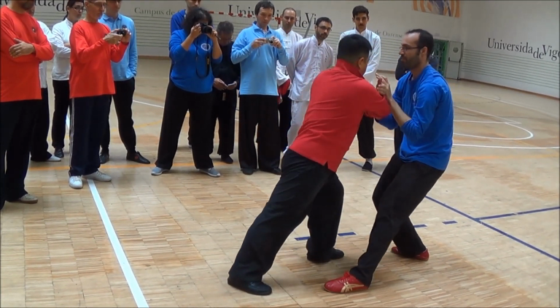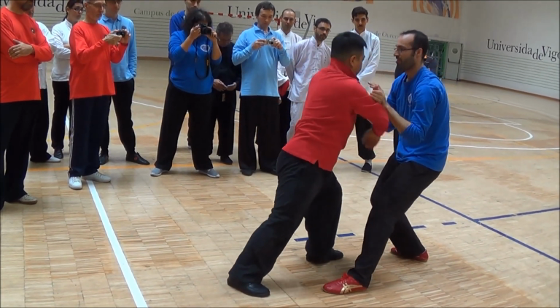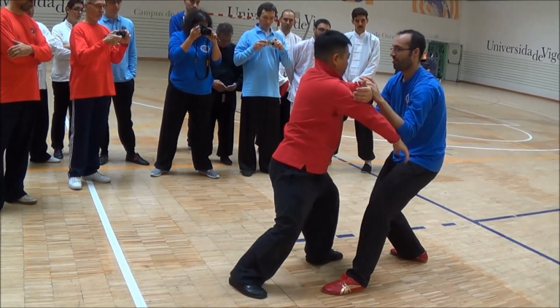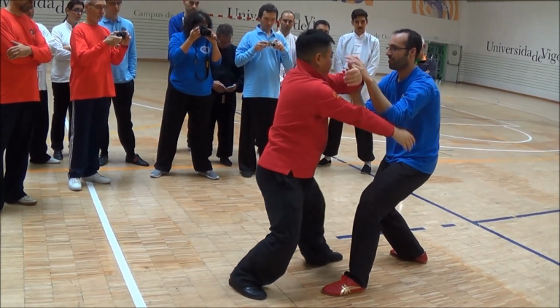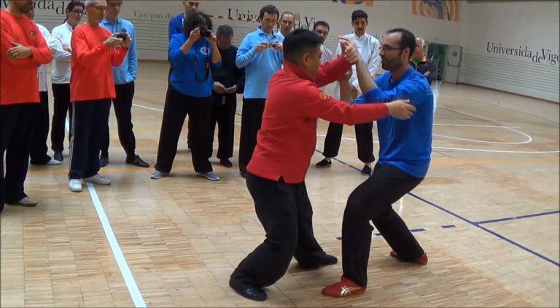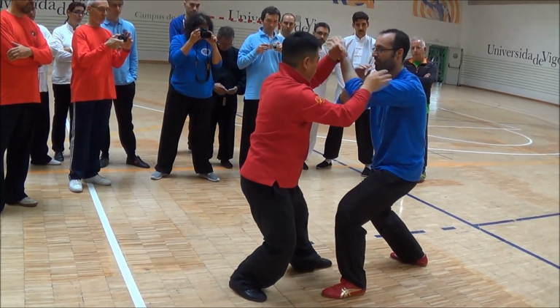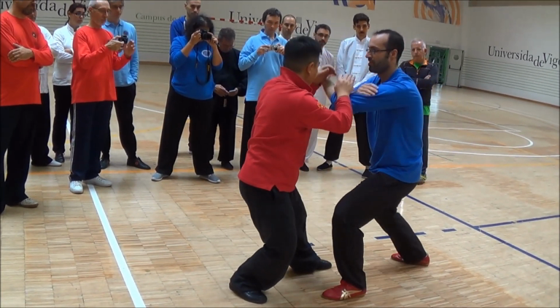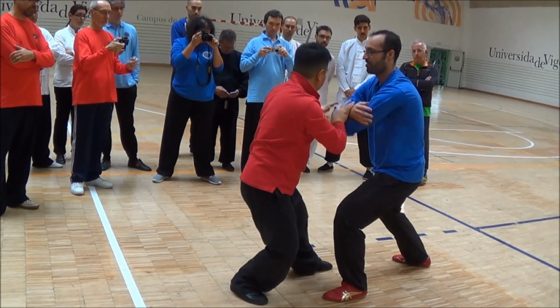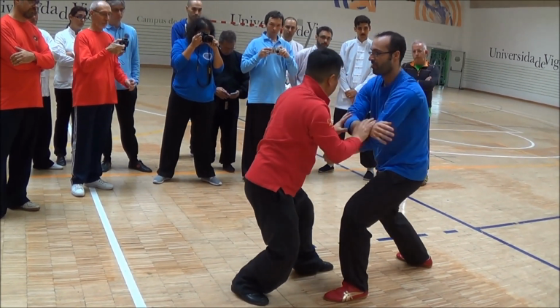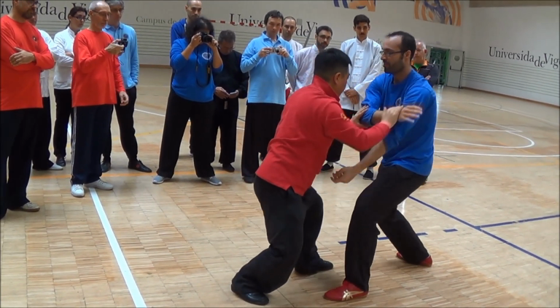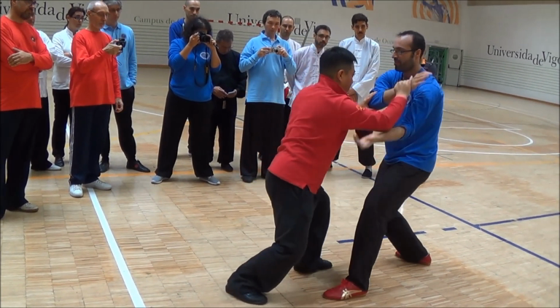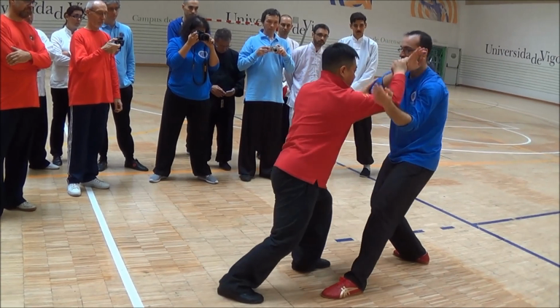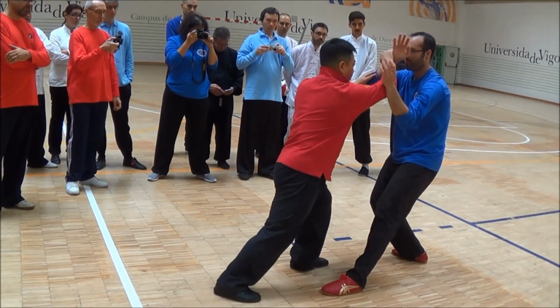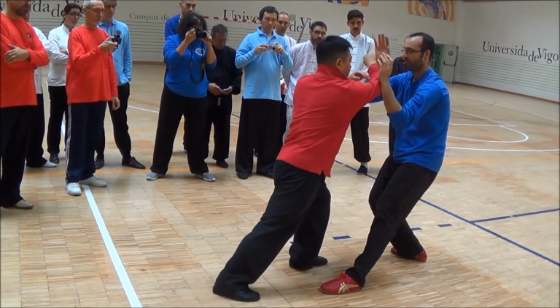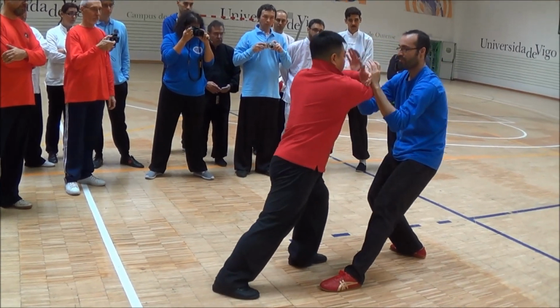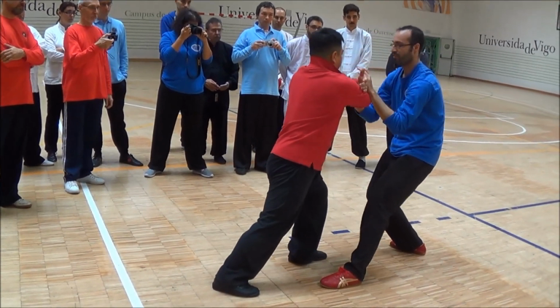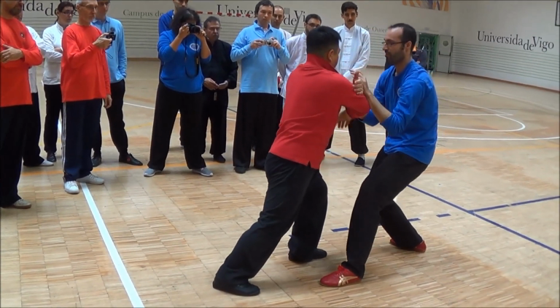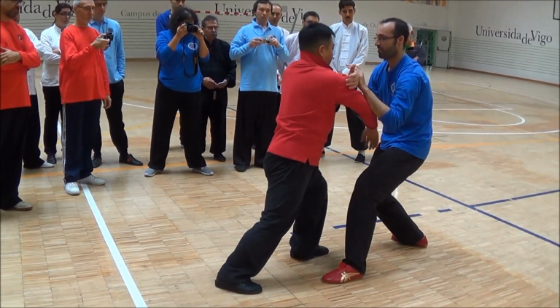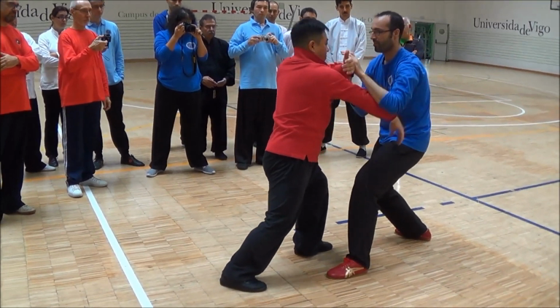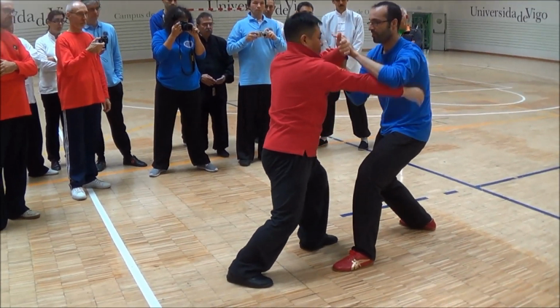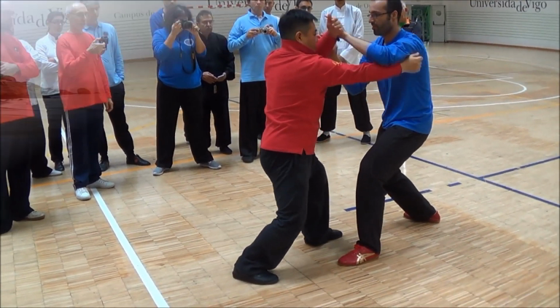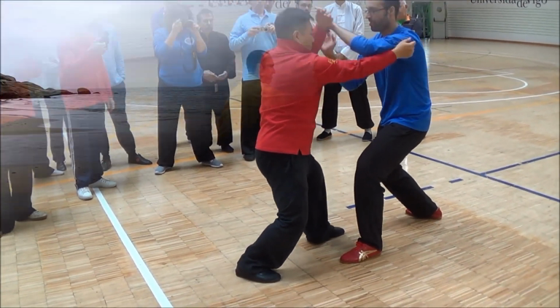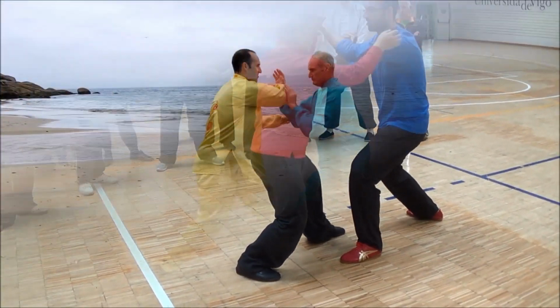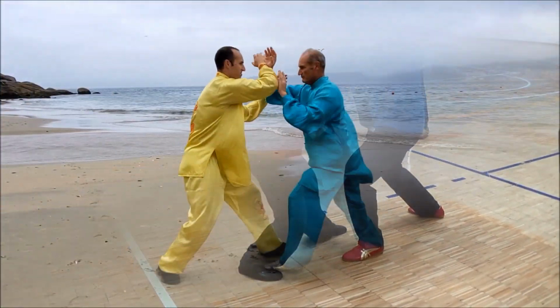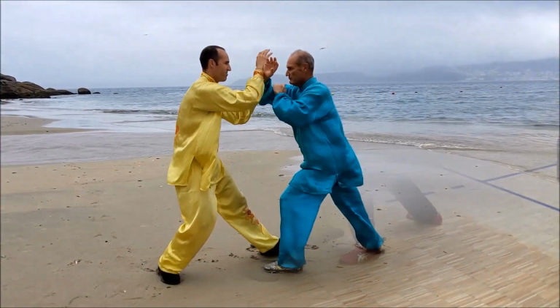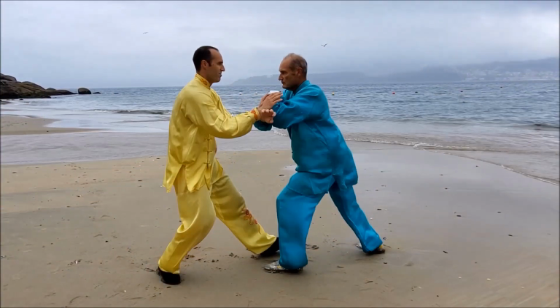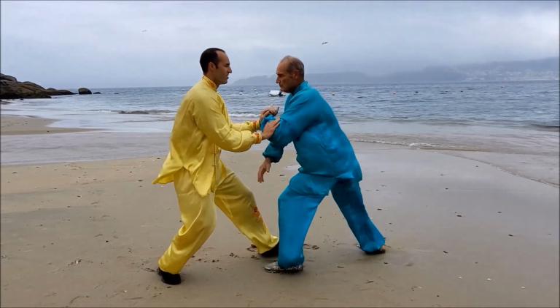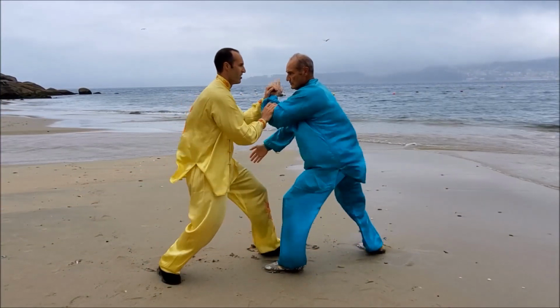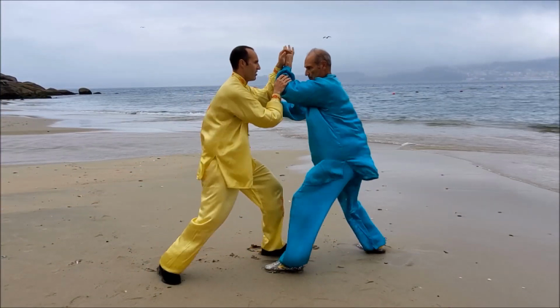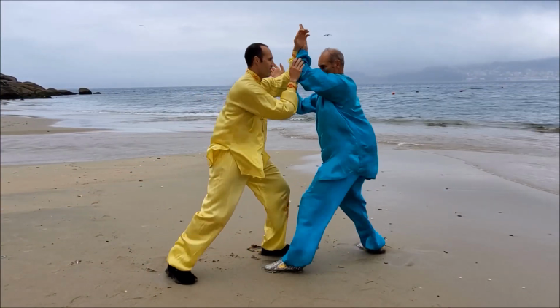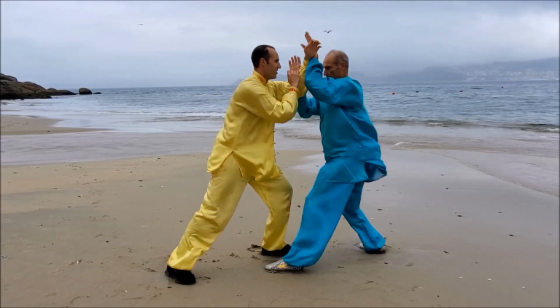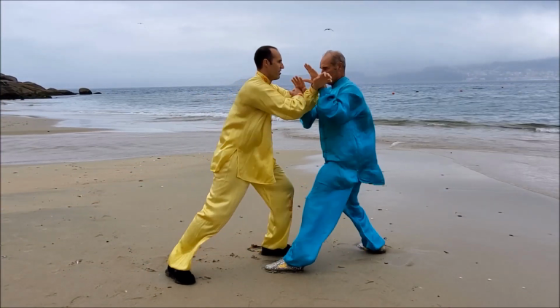Vamos a ver algunos ejercicios de Tuishou y también cómo se aplica el Fajin en el Tuishou.